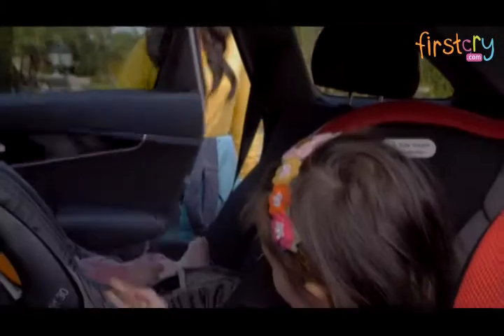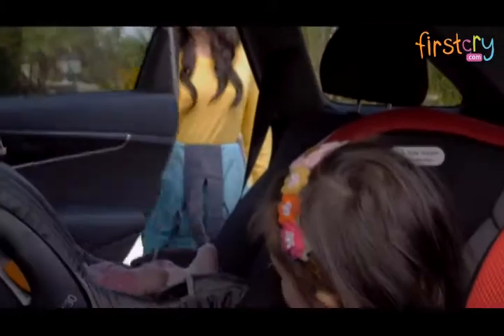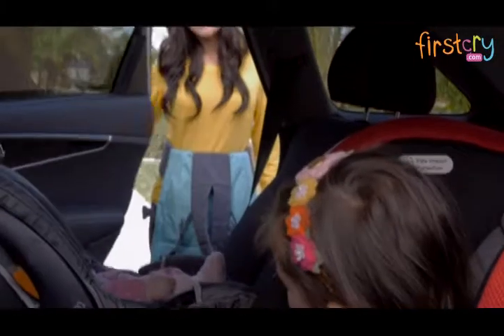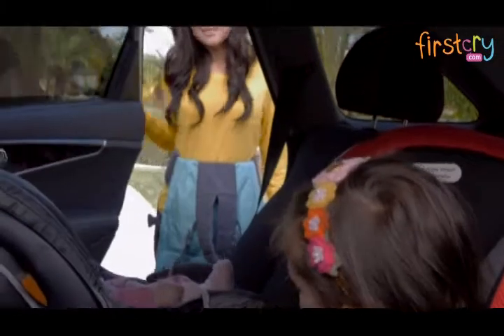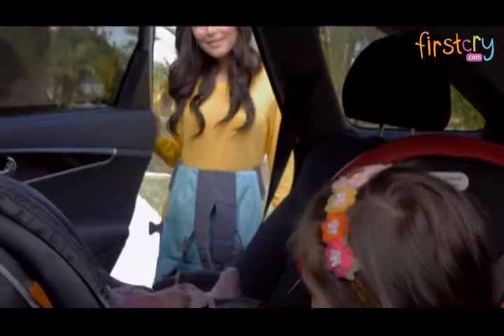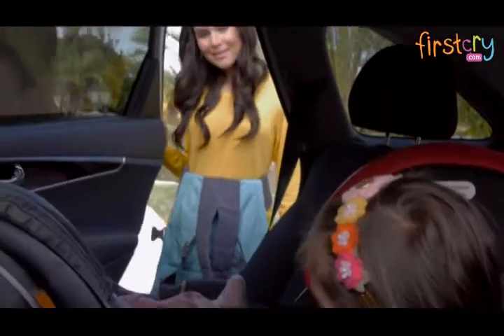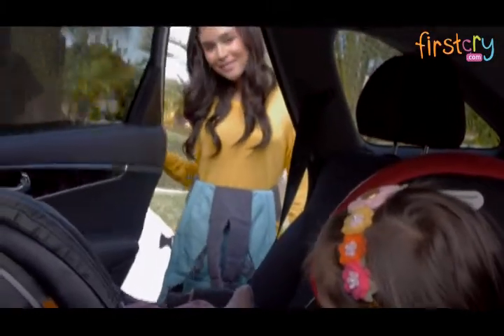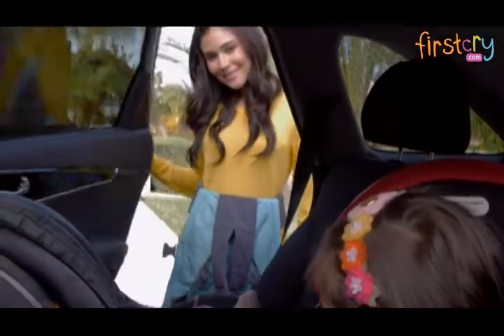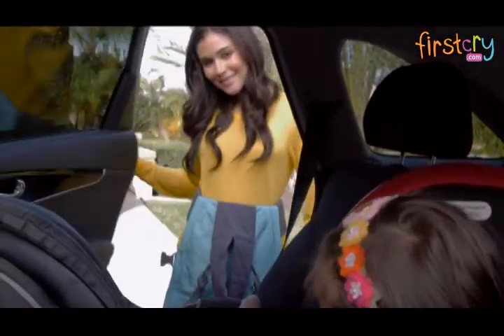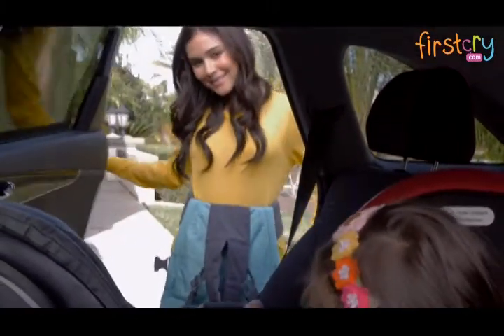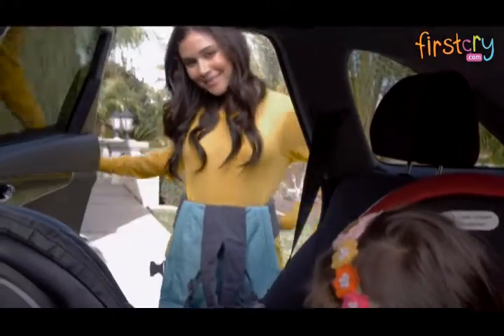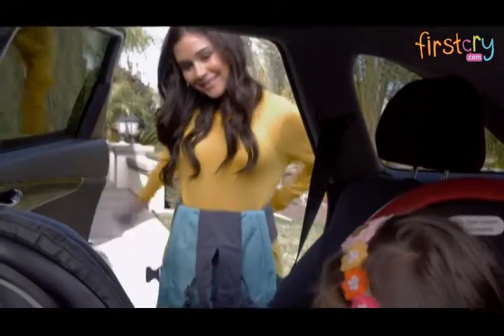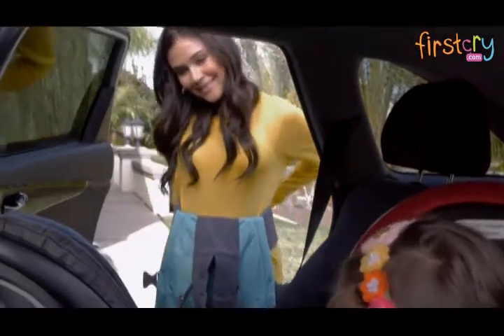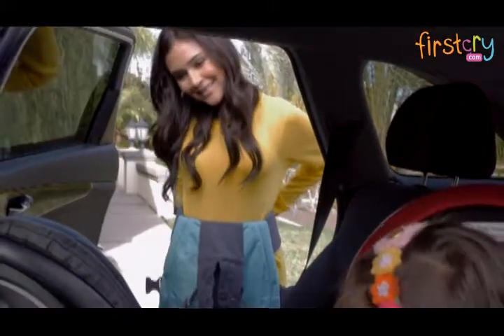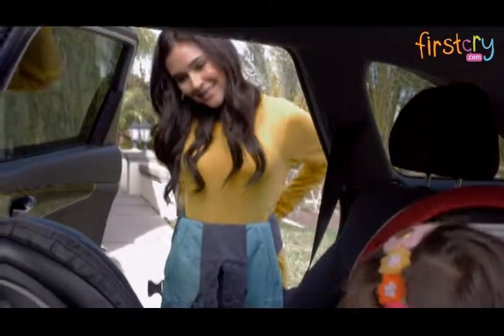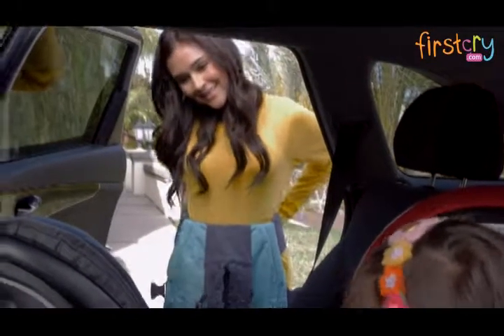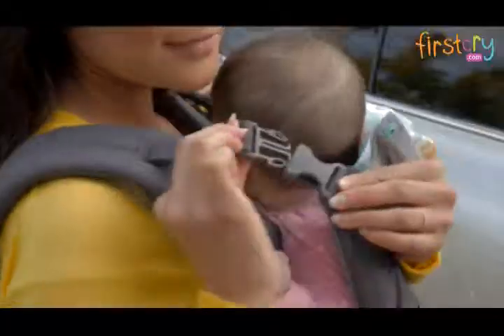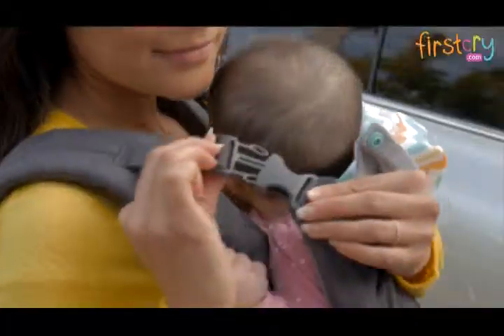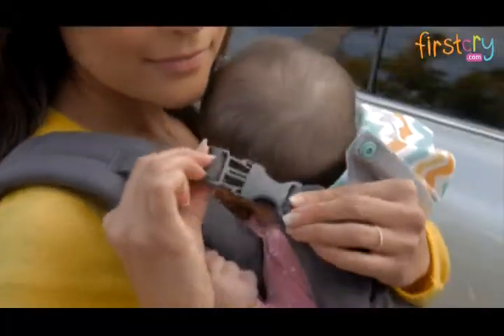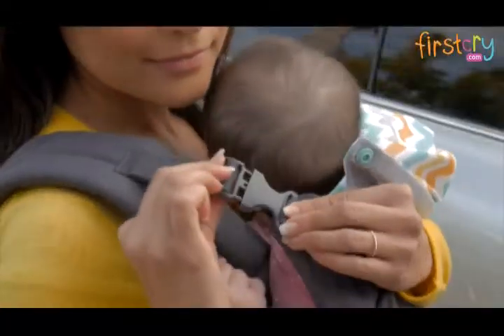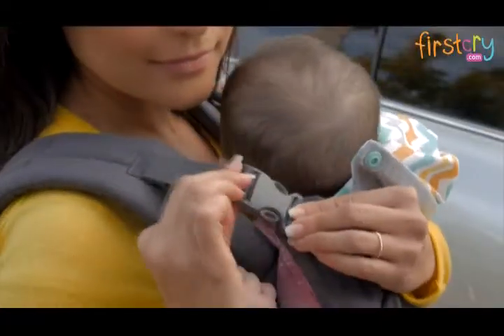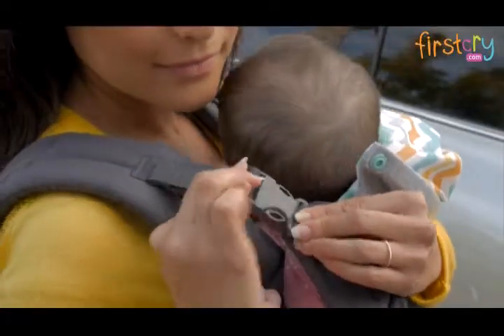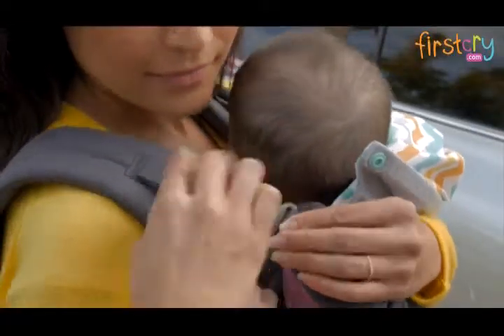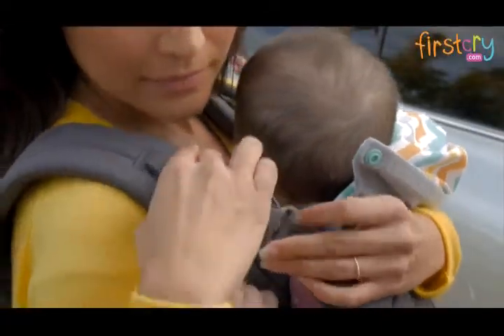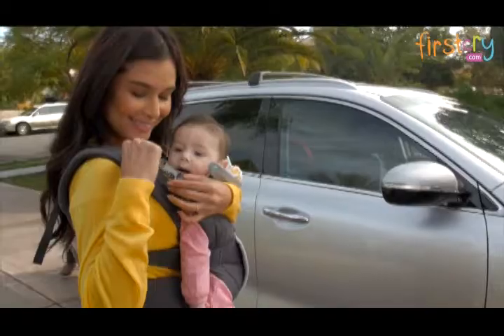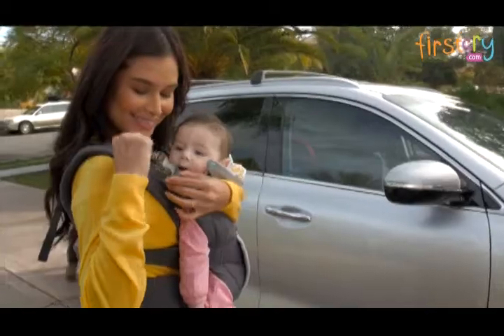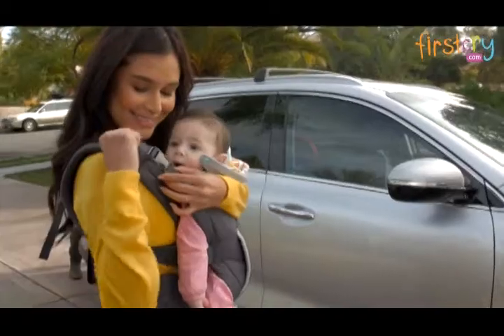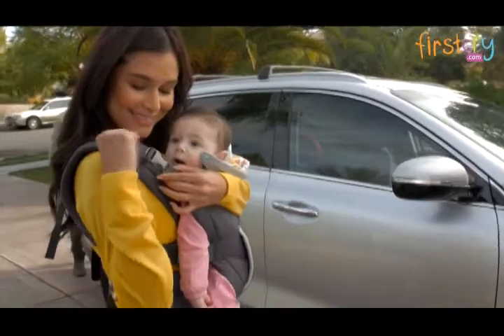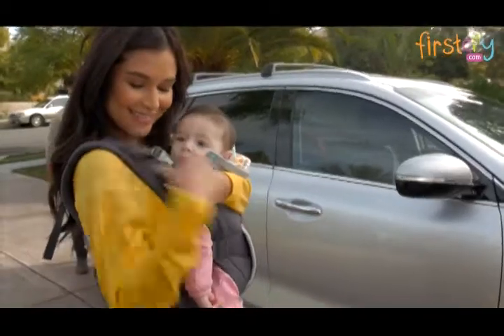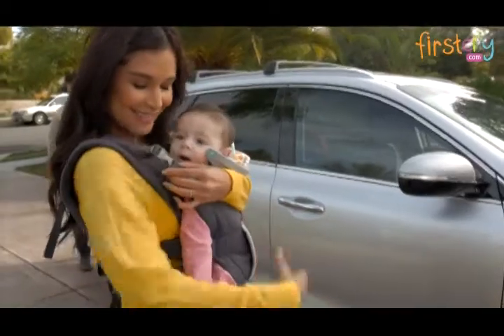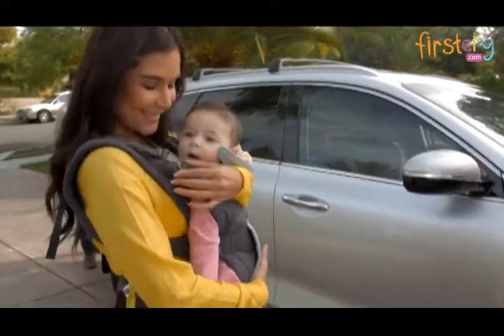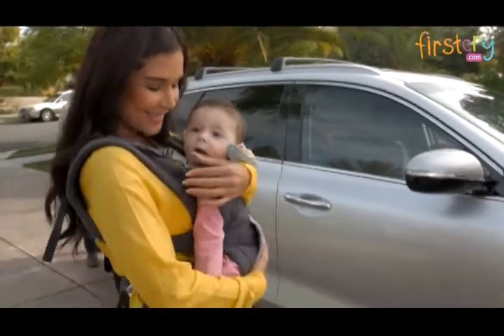Cuddle Up Ergonomic Hoodie Carrier — convenient, quick, and ready to go.